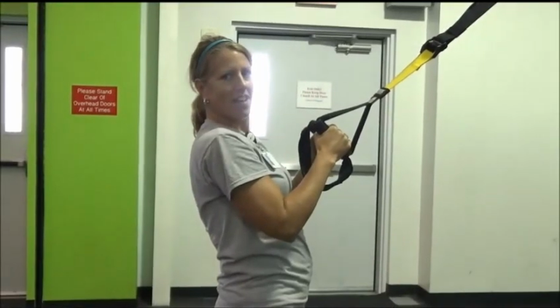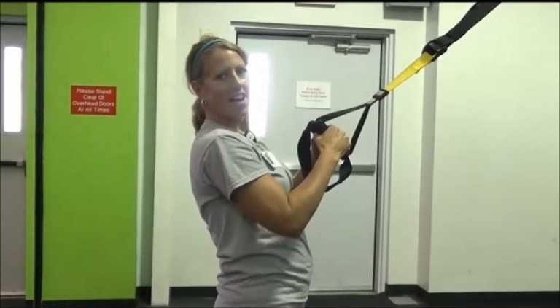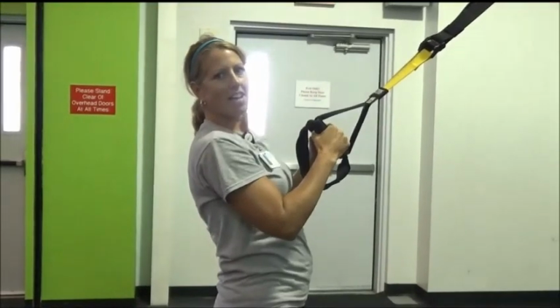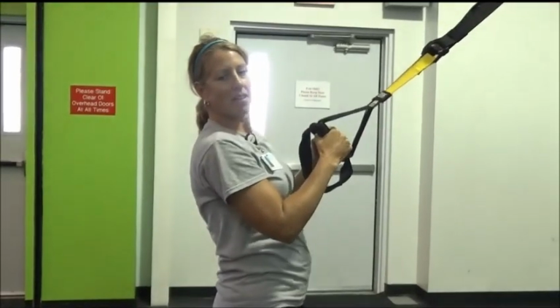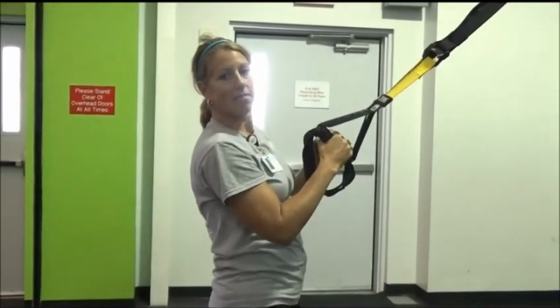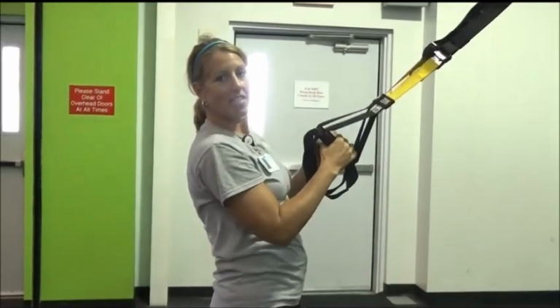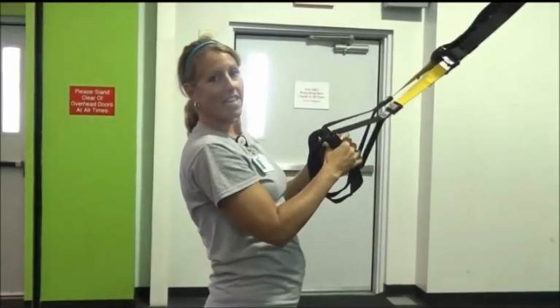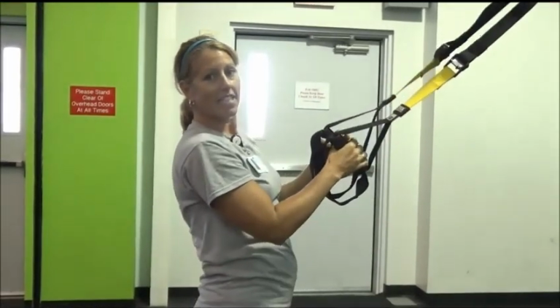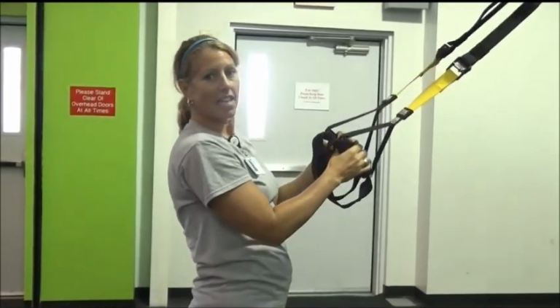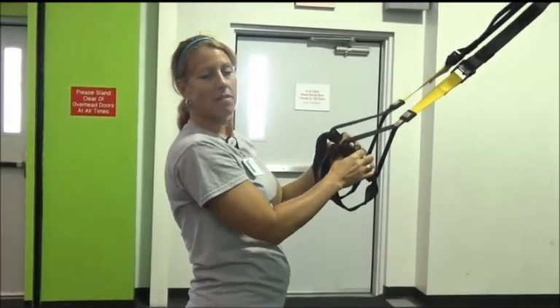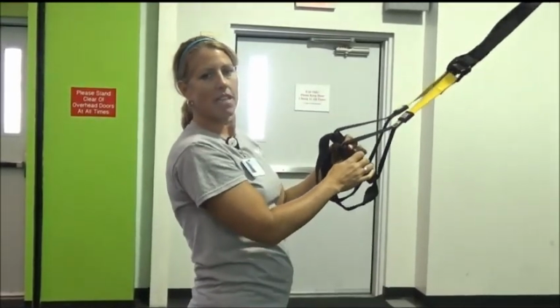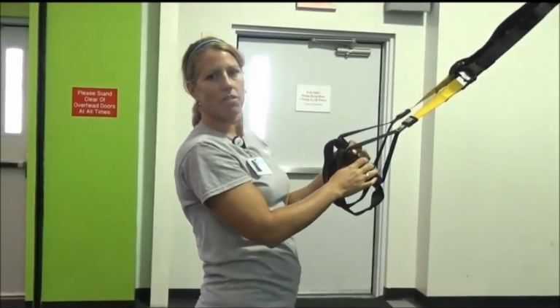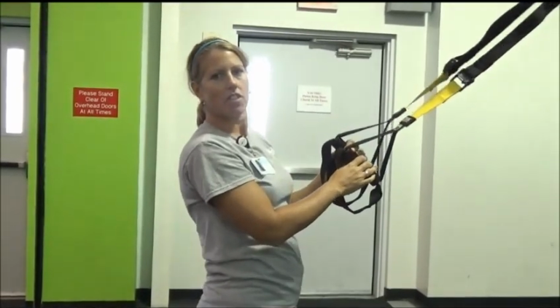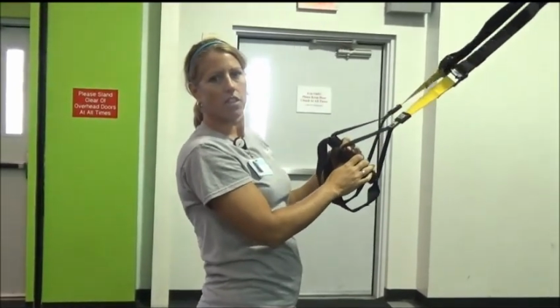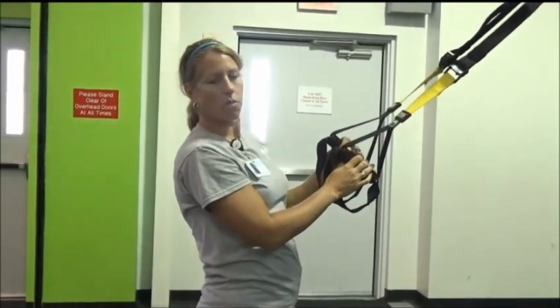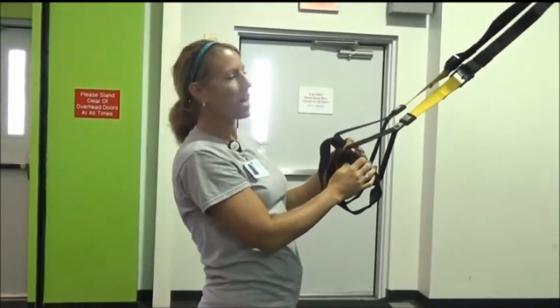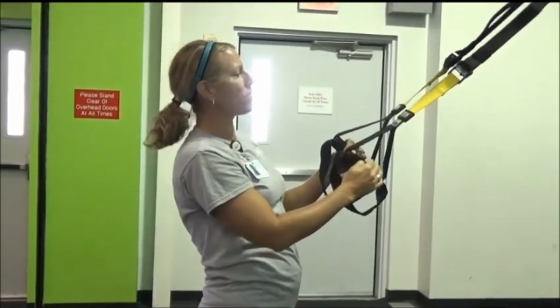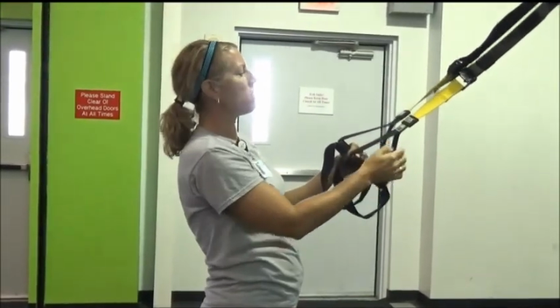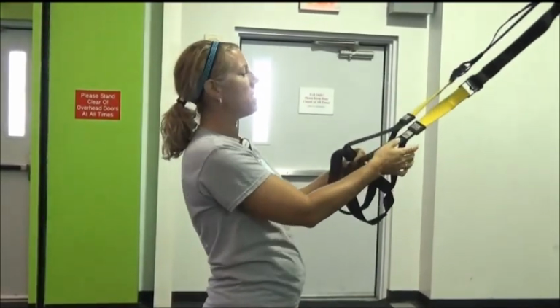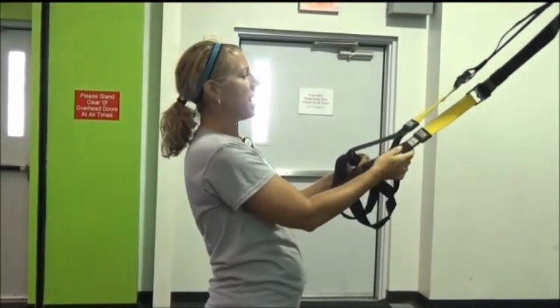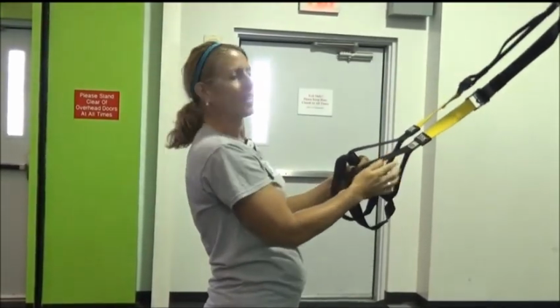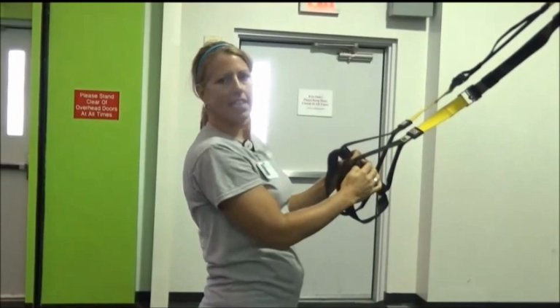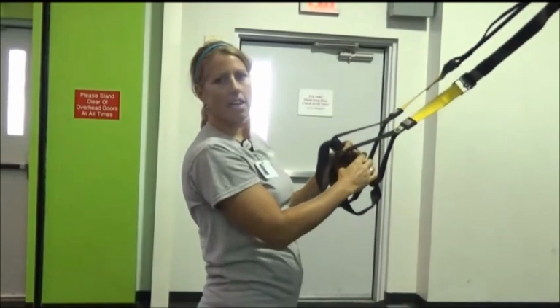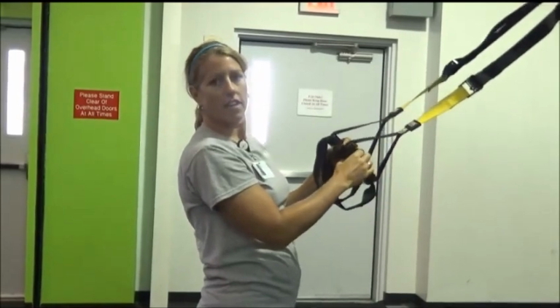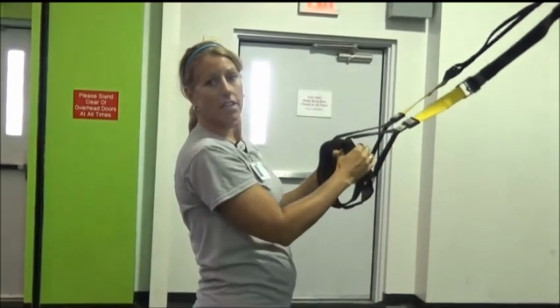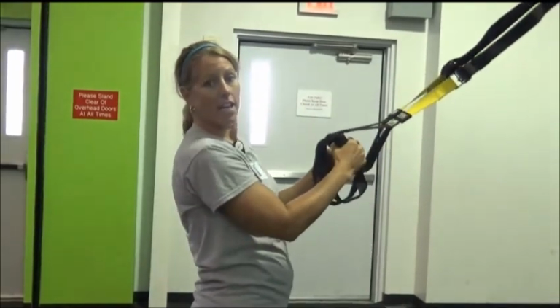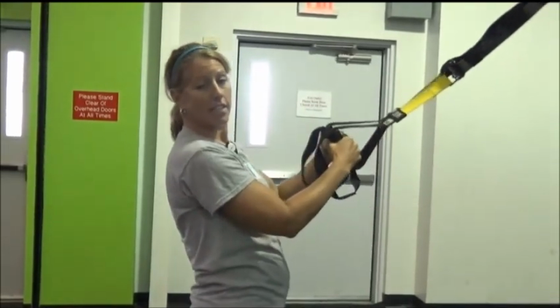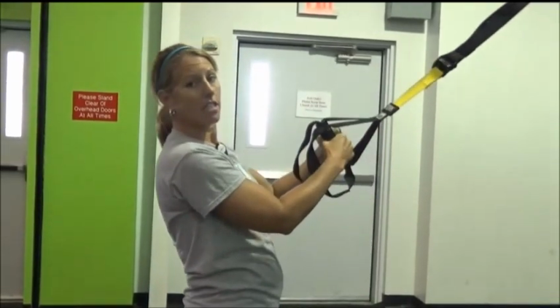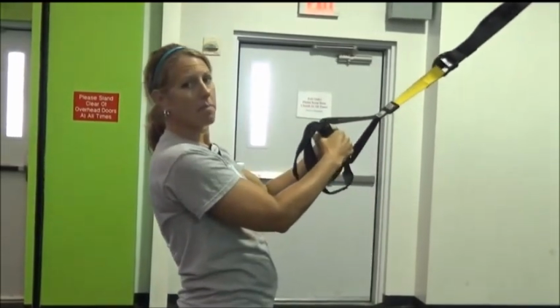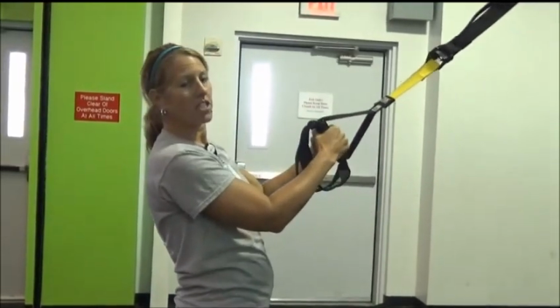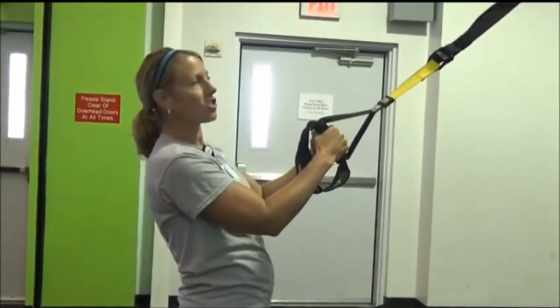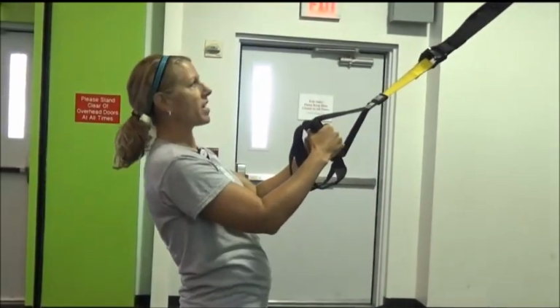Hi, my name is Stacy and I'm going to demonstrate a squat row on the TRX Suspension Trainer.